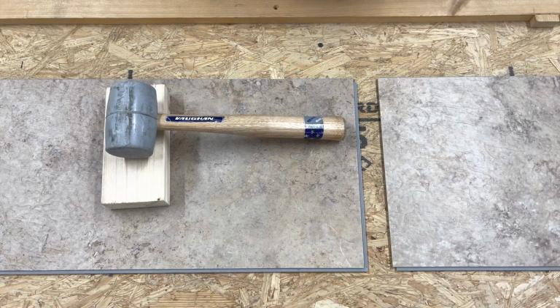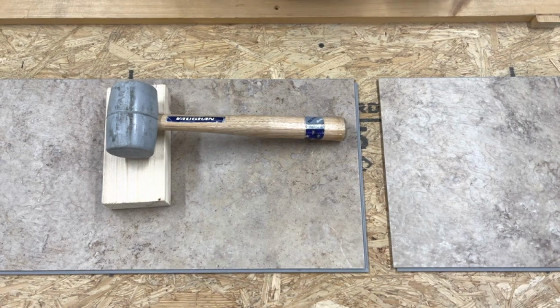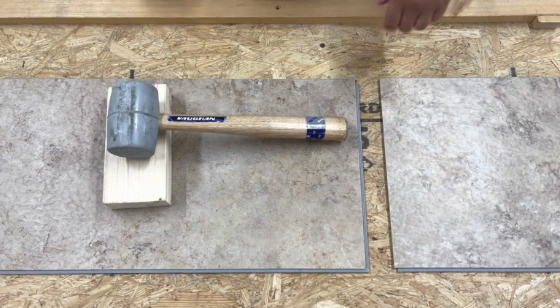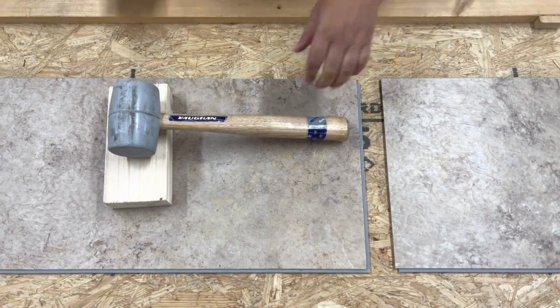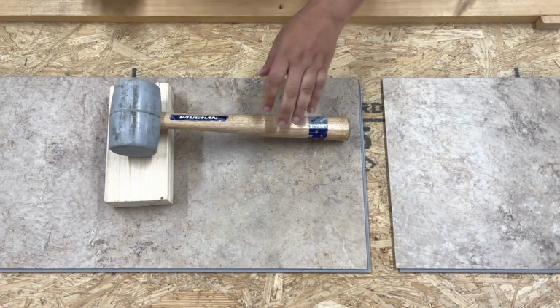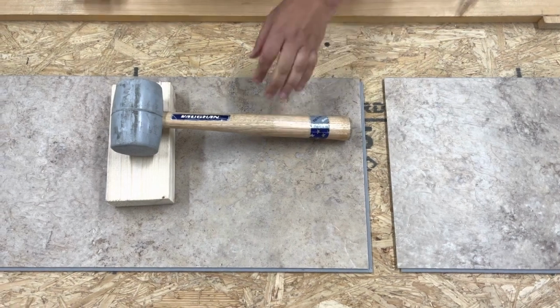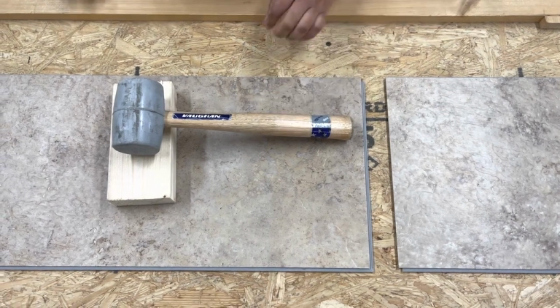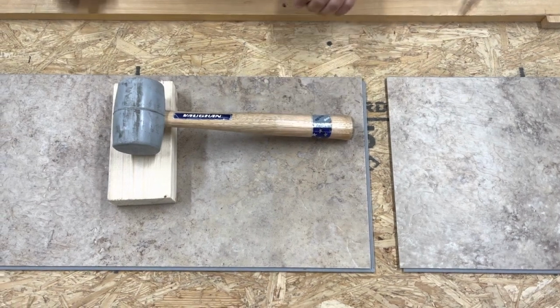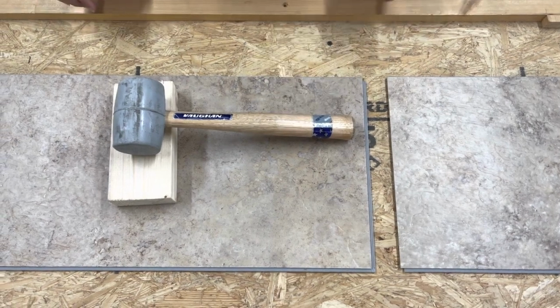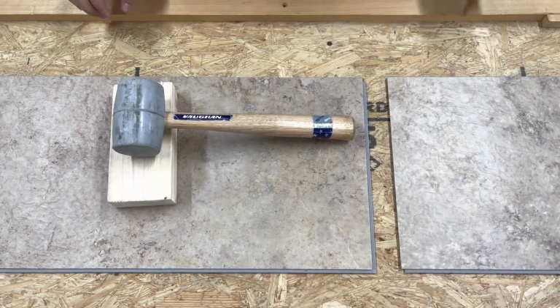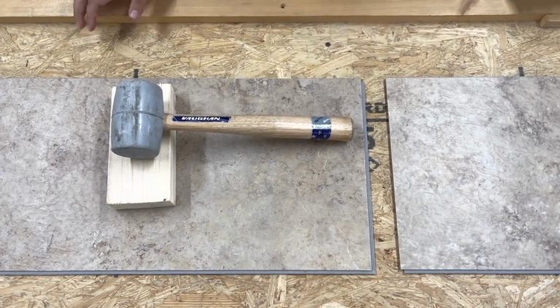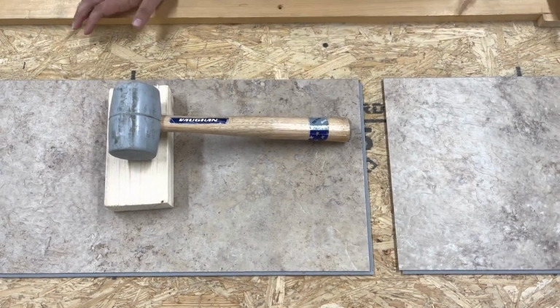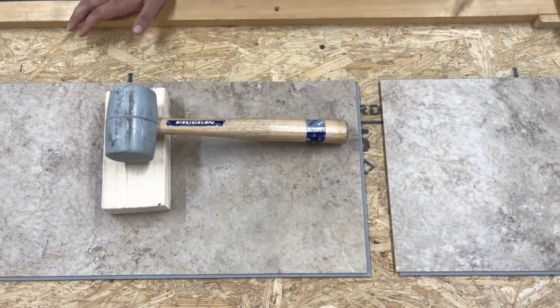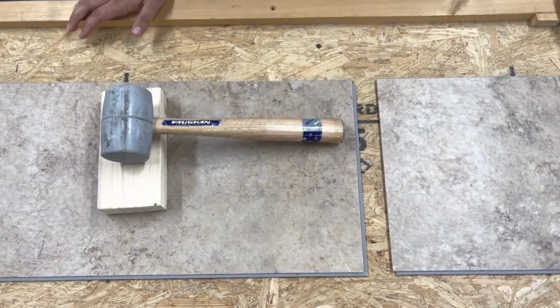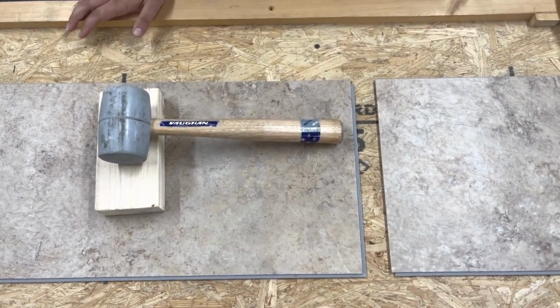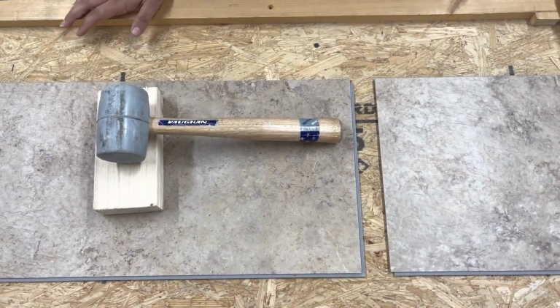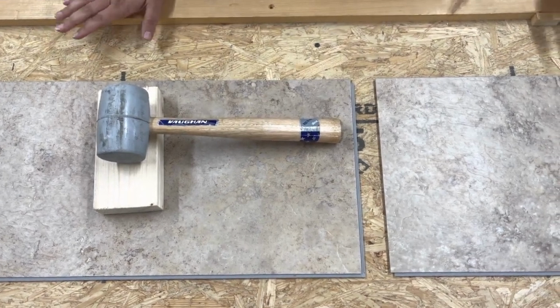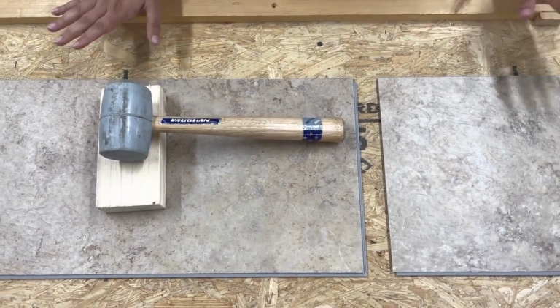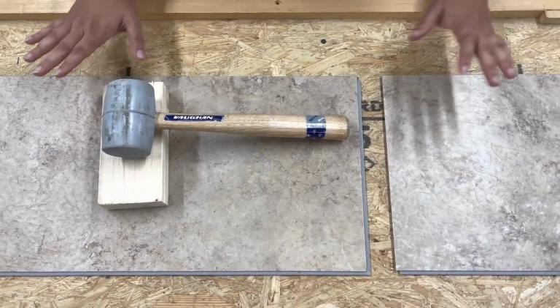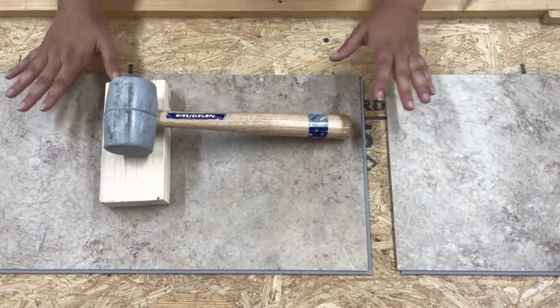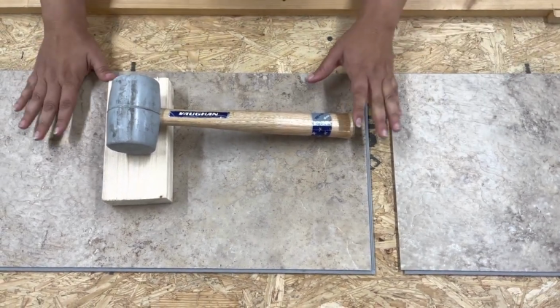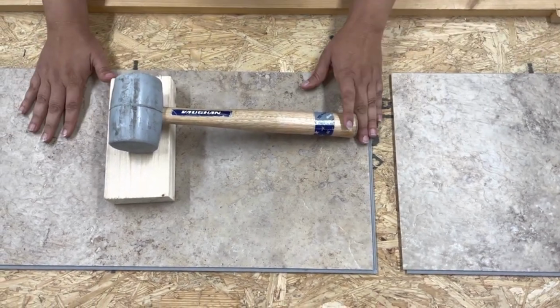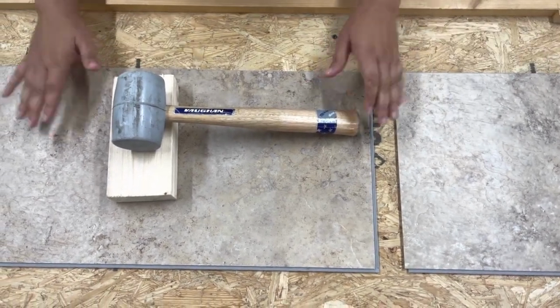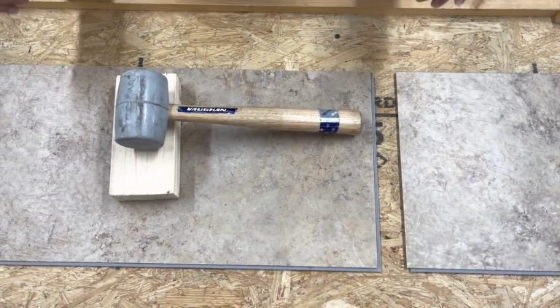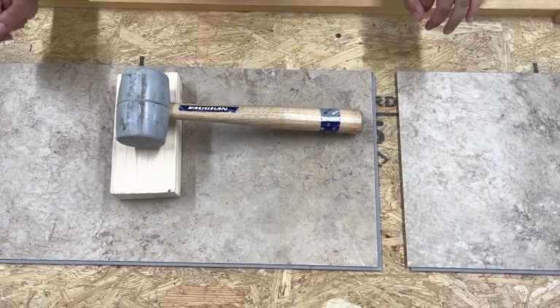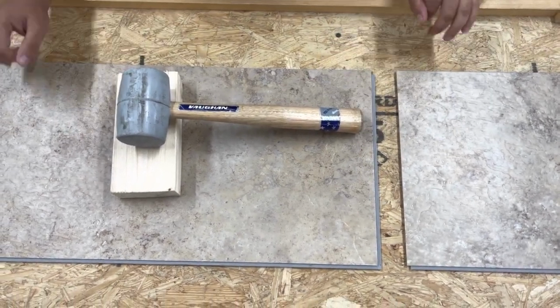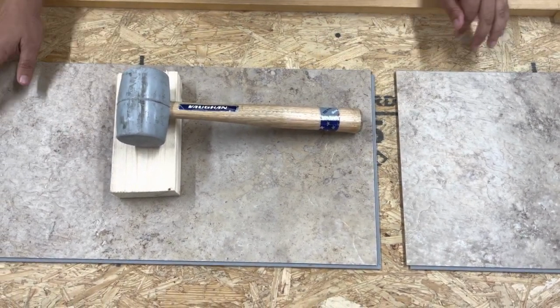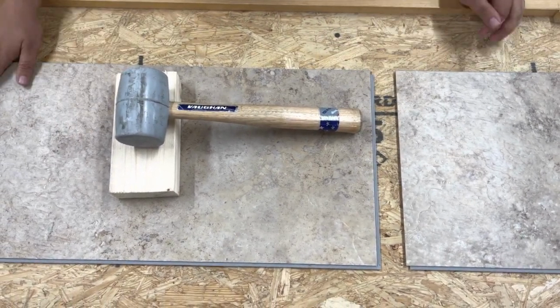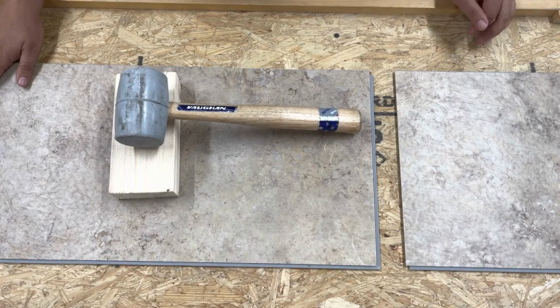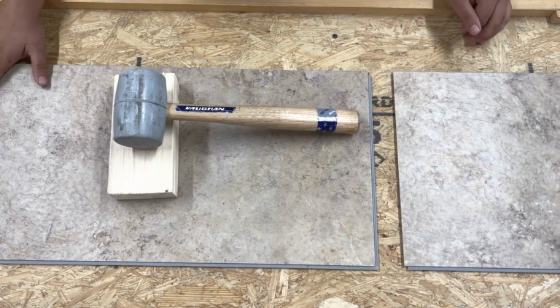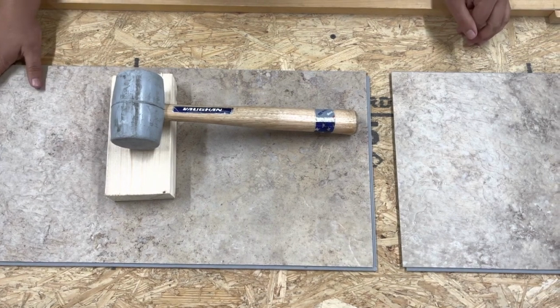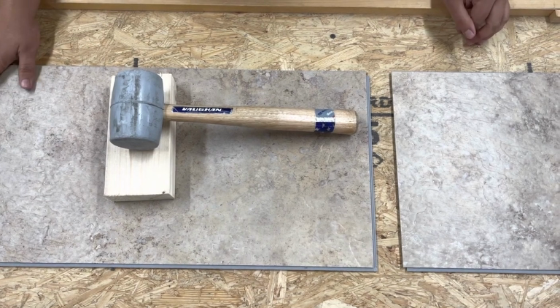Hello everyone, this is Zoe at We Ship Floors, gonna do a quick demonstration of our SuperCore tile.